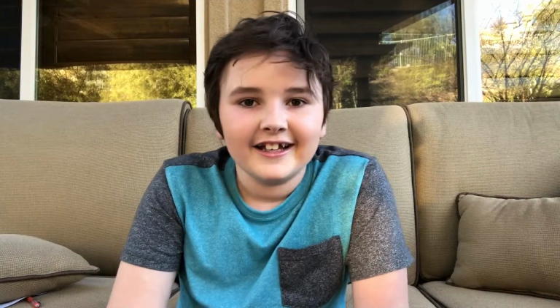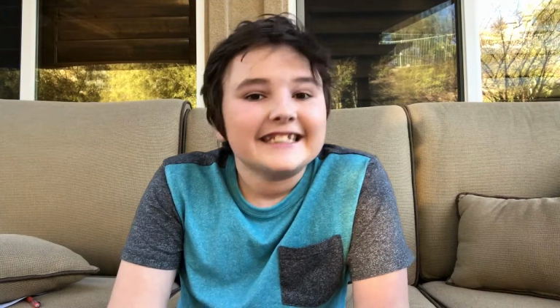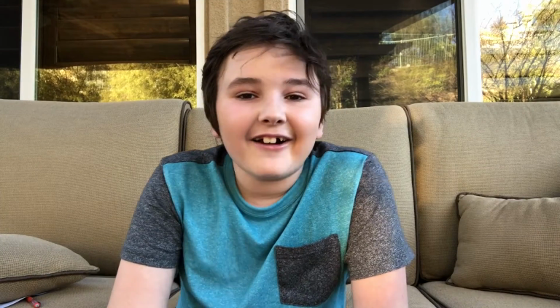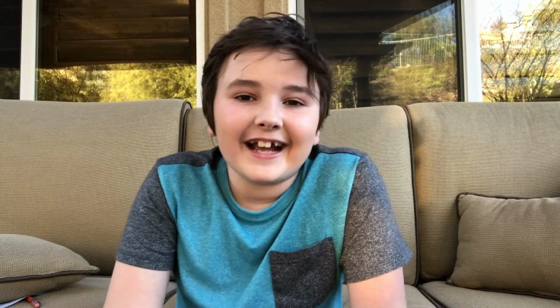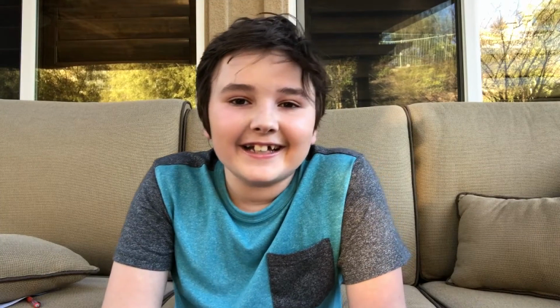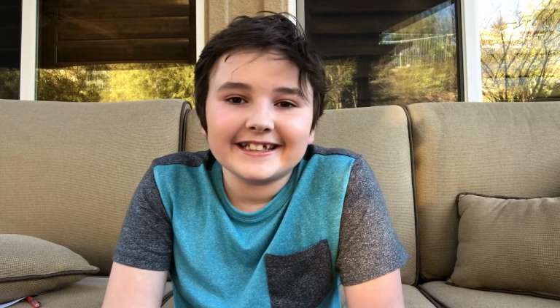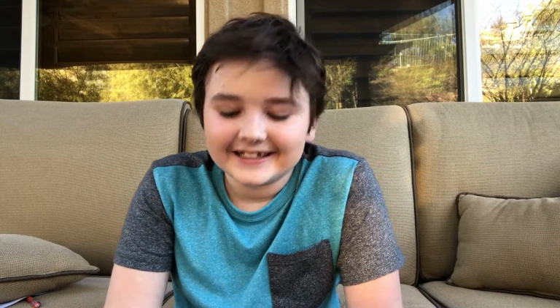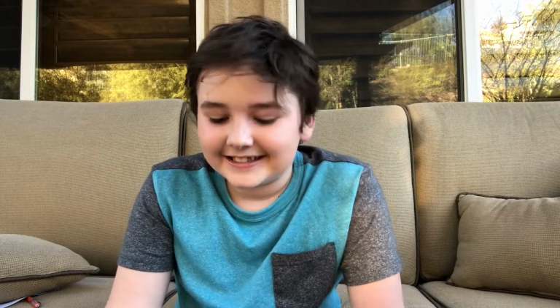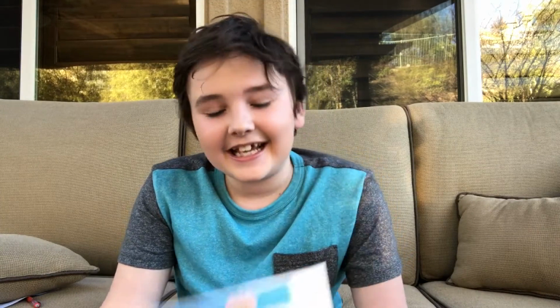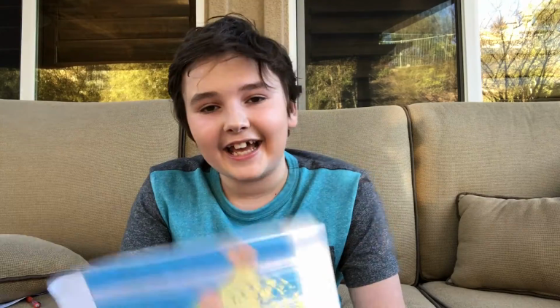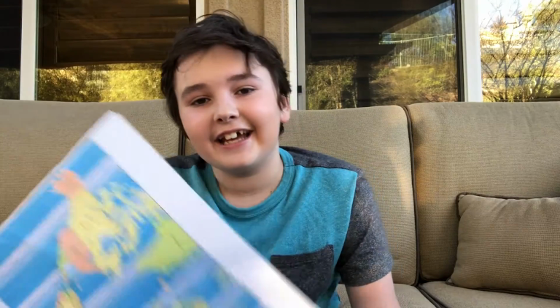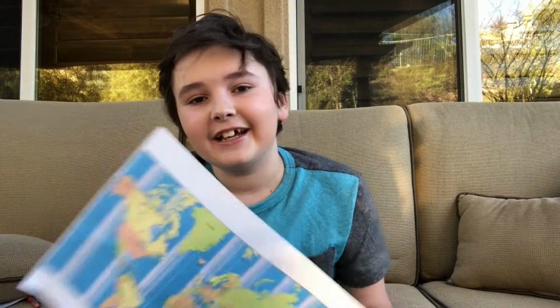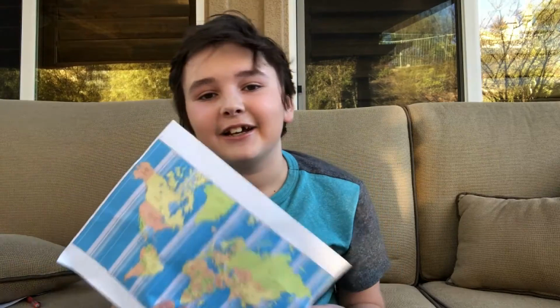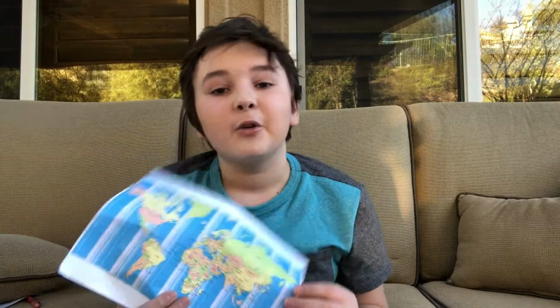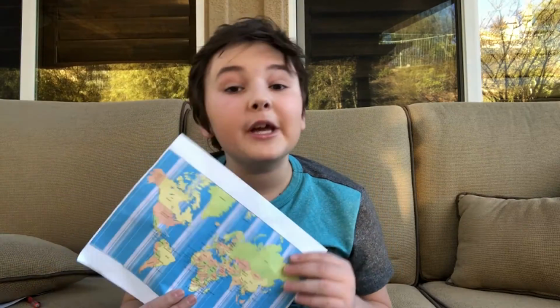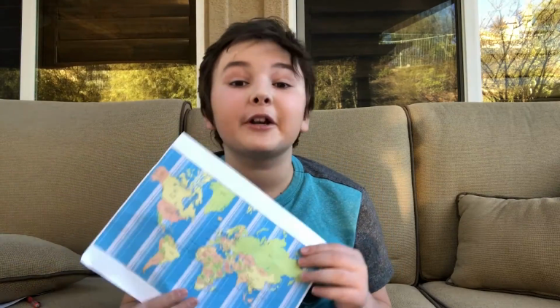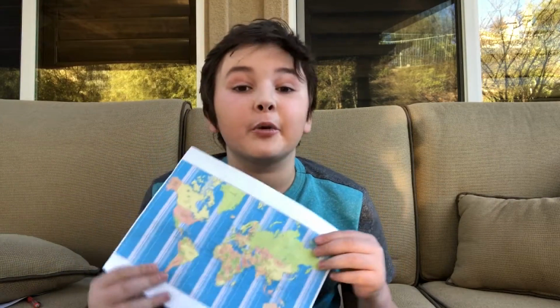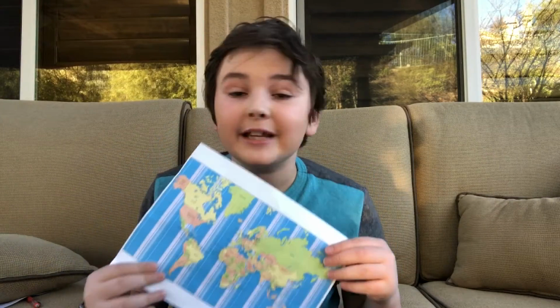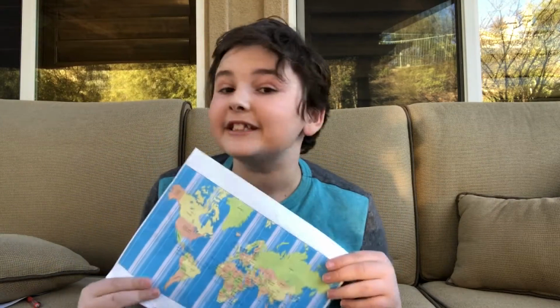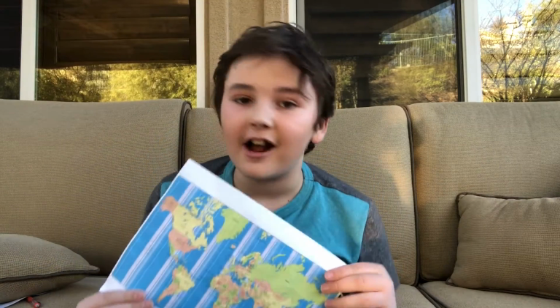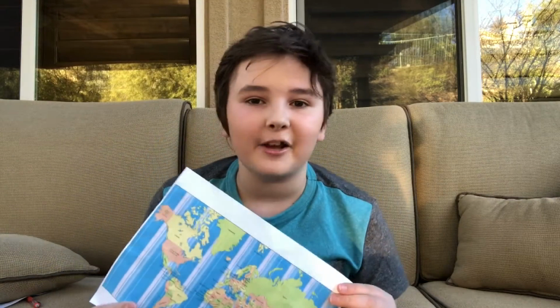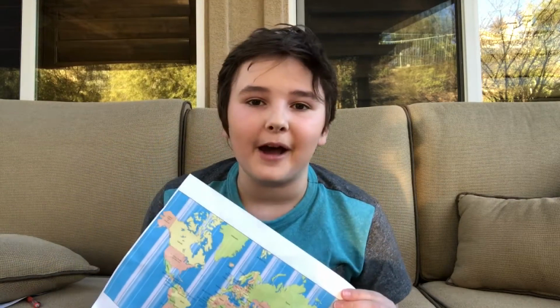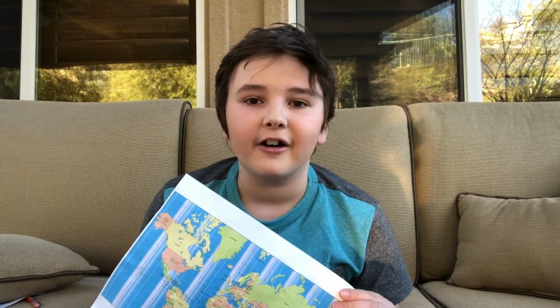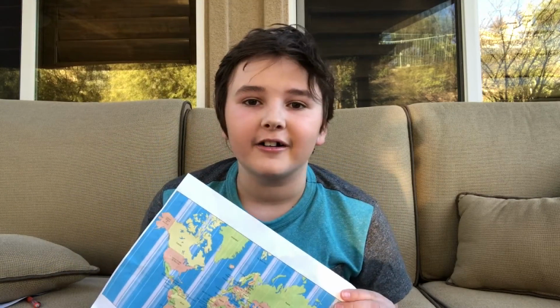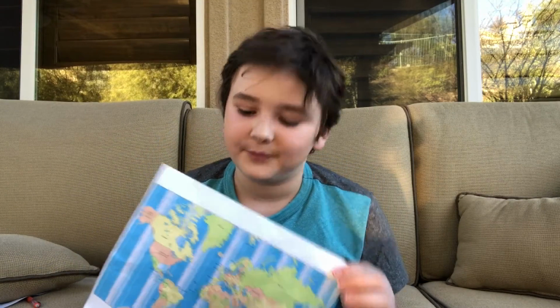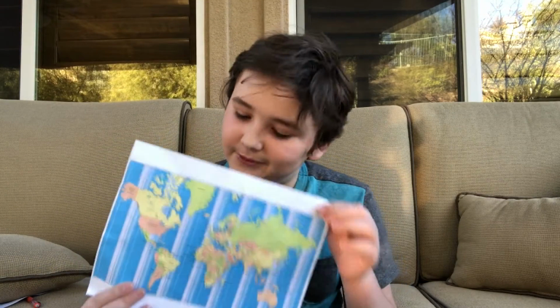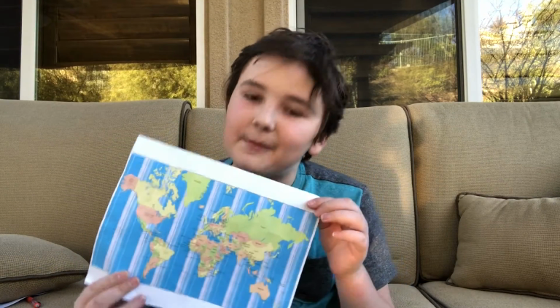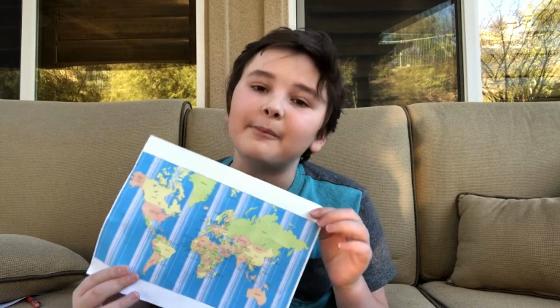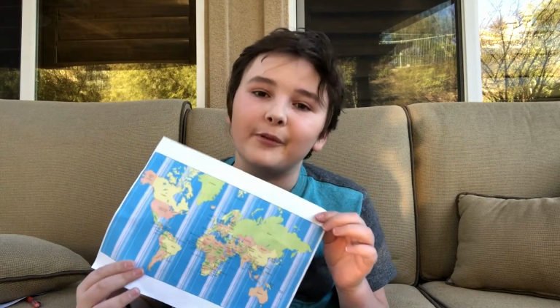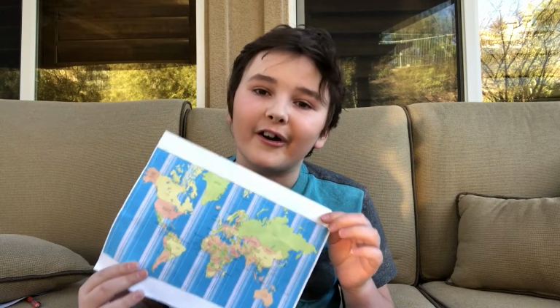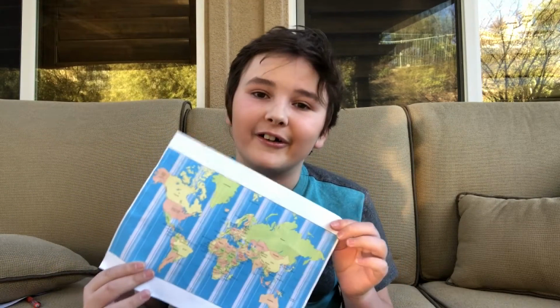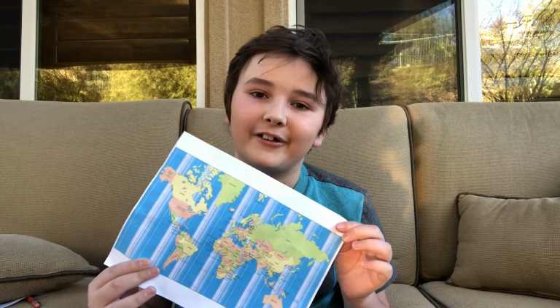Sorry, guys. Today, we are going to really be talking about the map of our Earth.